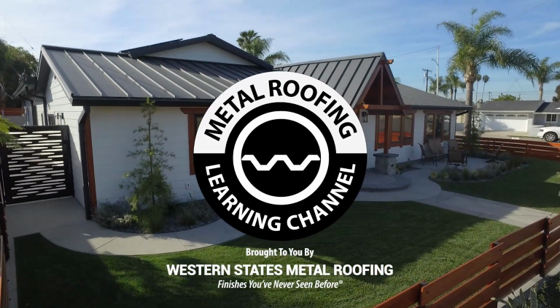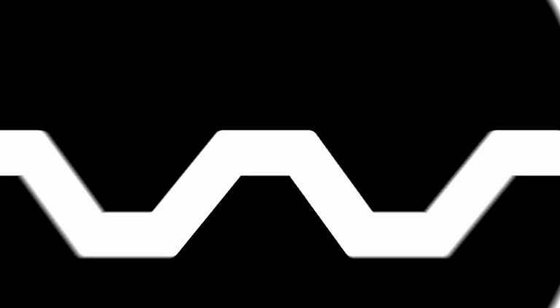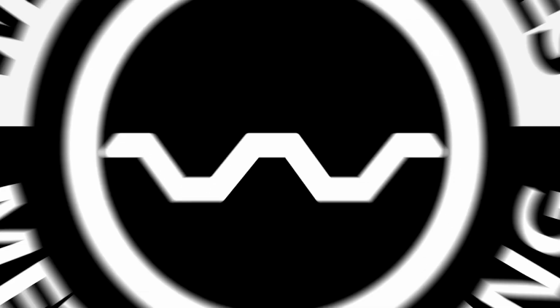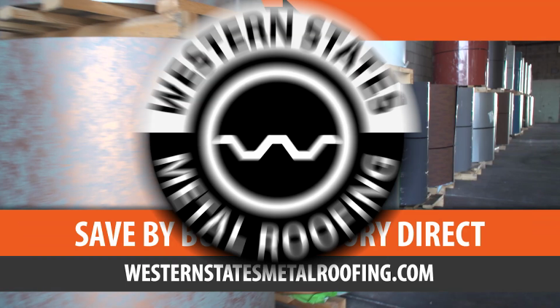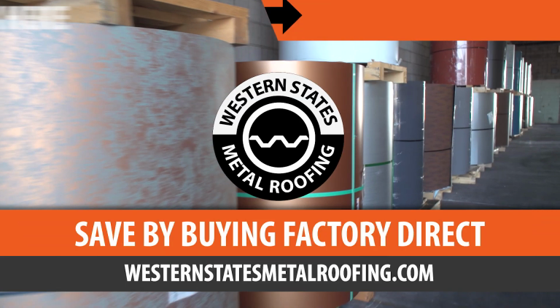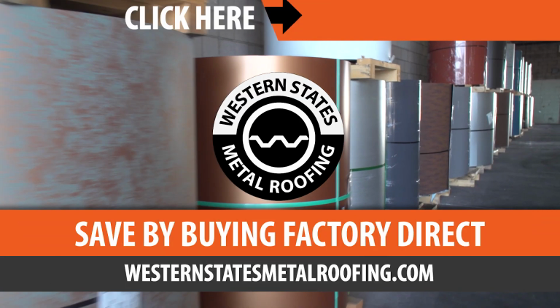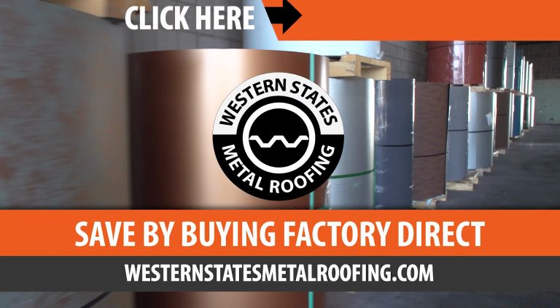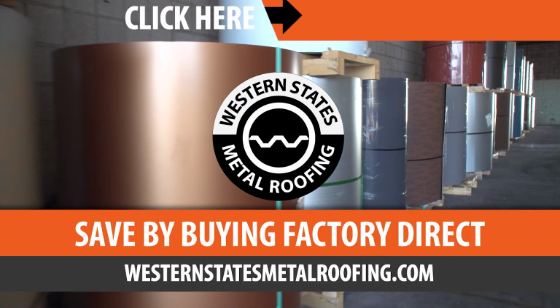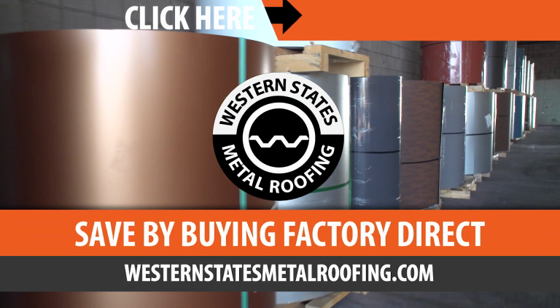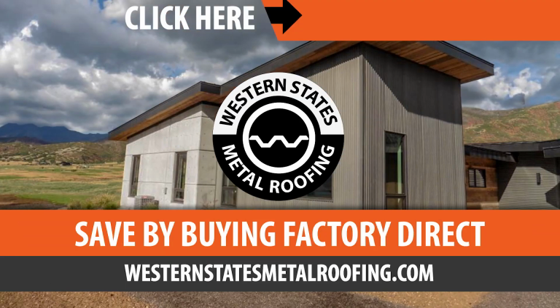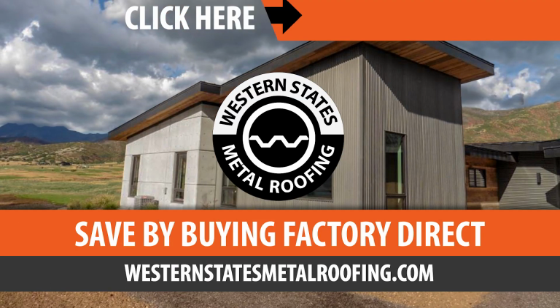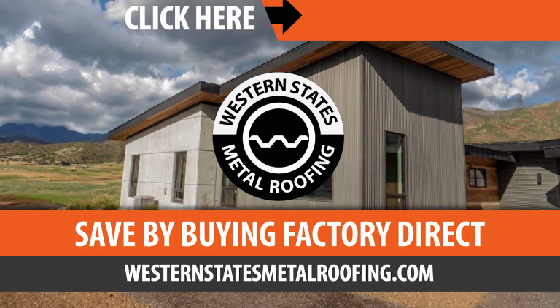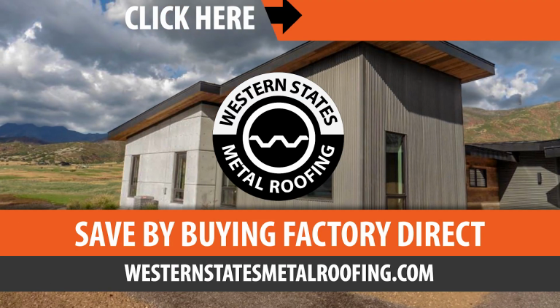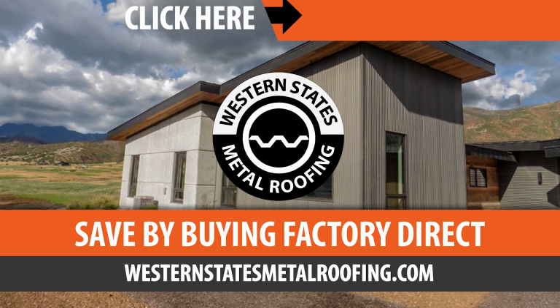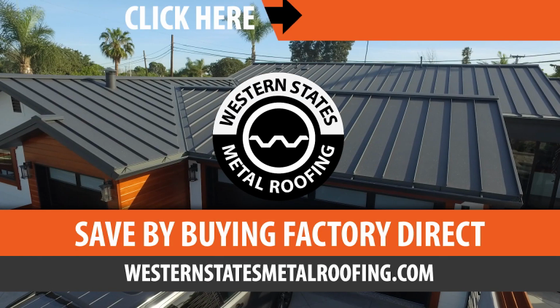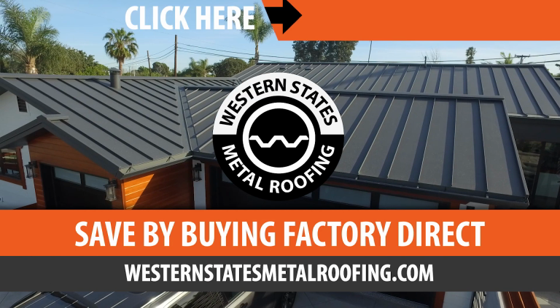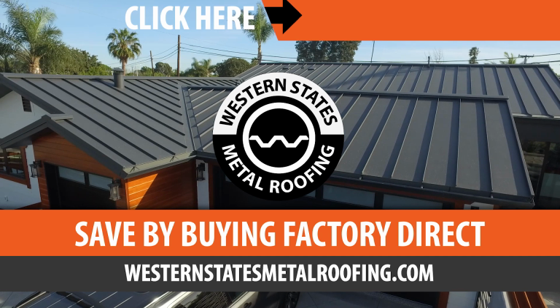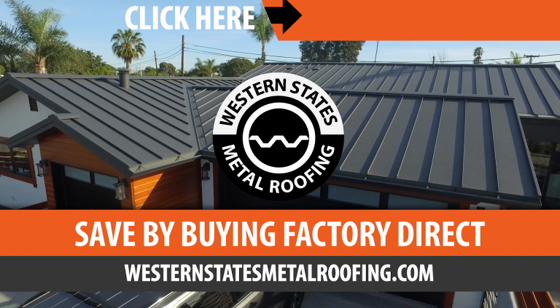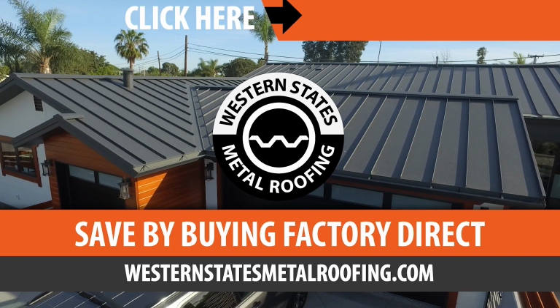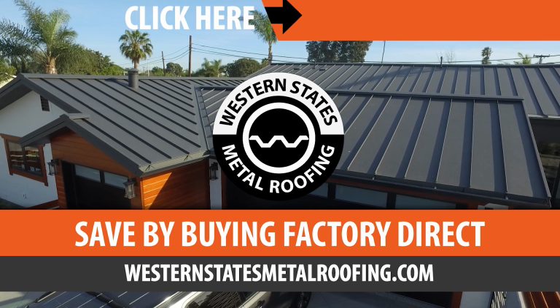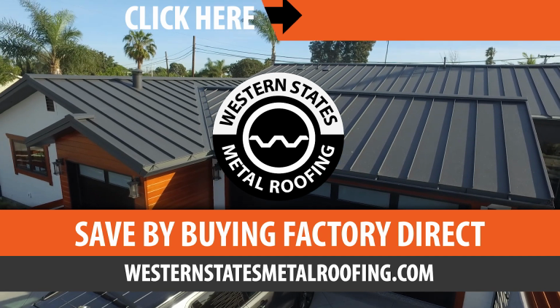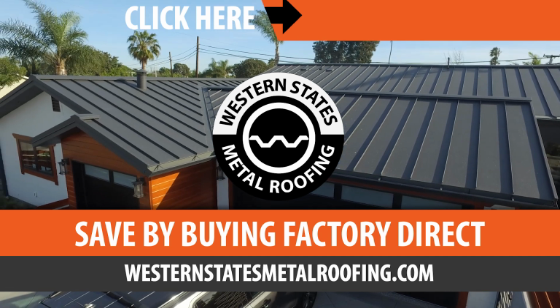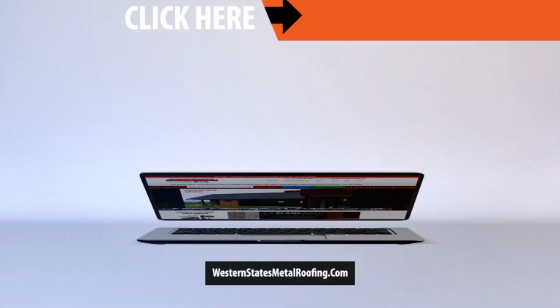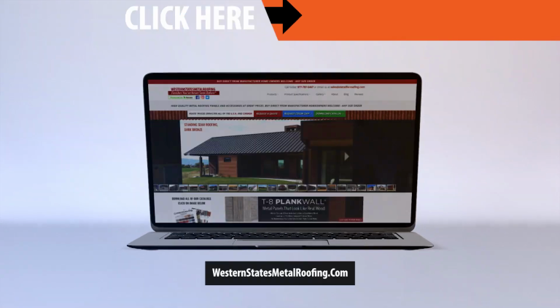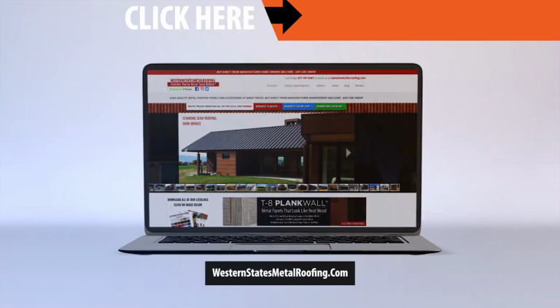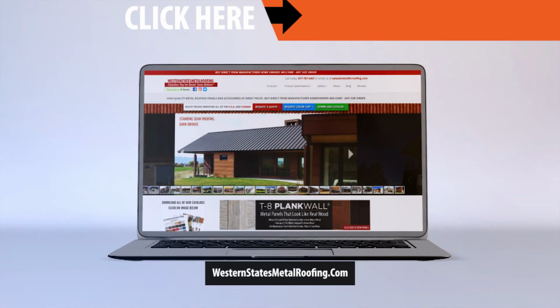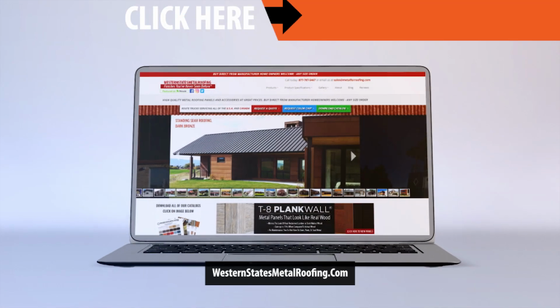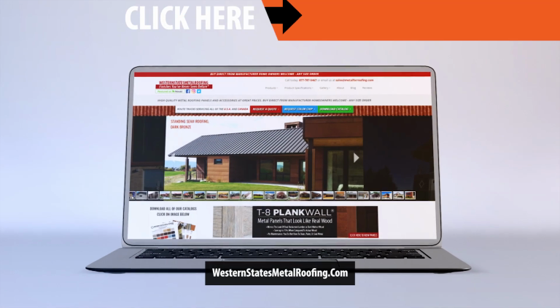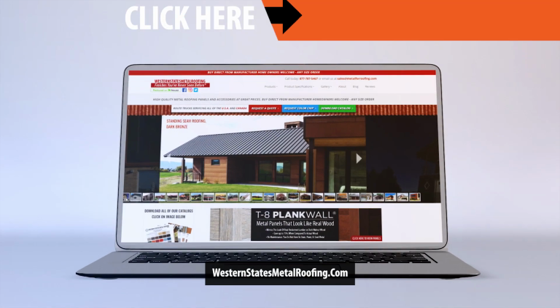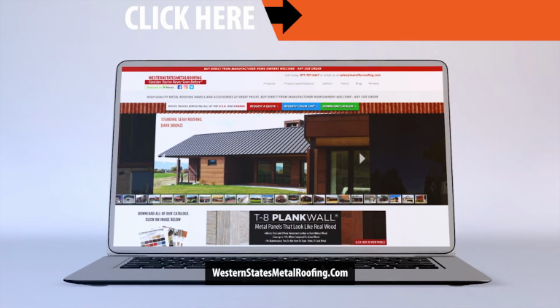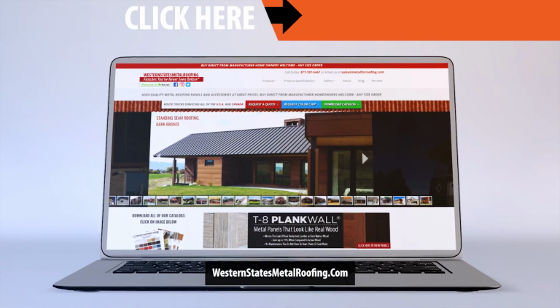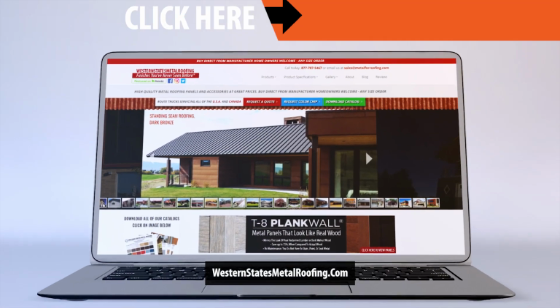Where you can find a variety of colors and finishes, all while saving by buying Factory Direct. Click the link above for your free quote today.